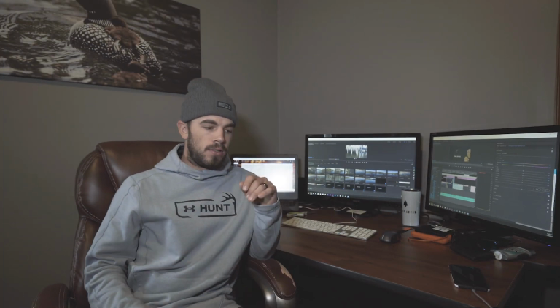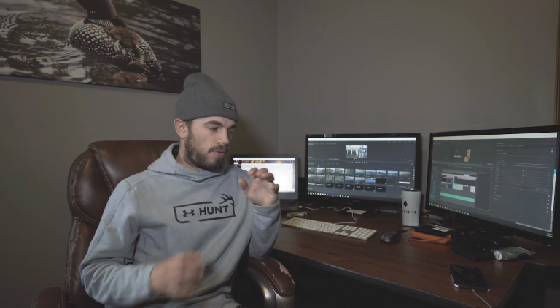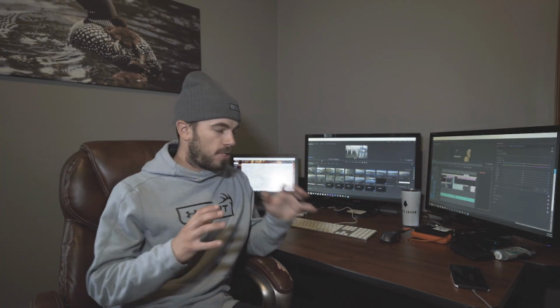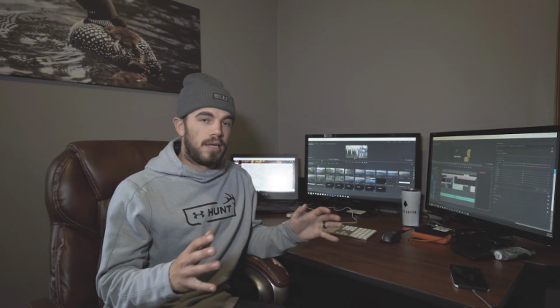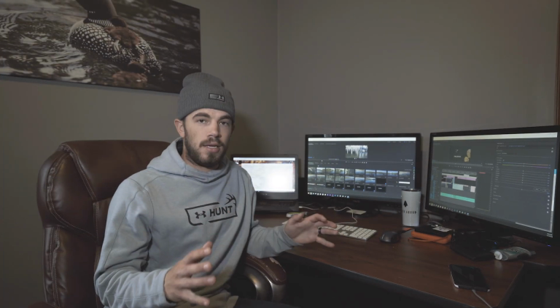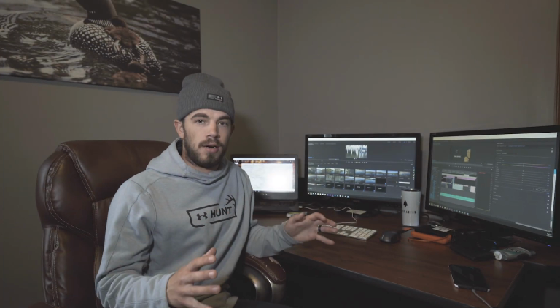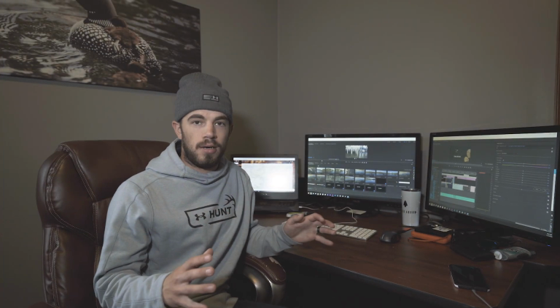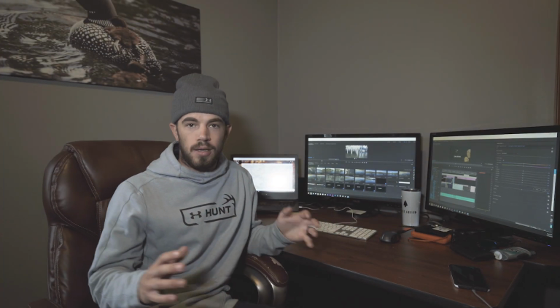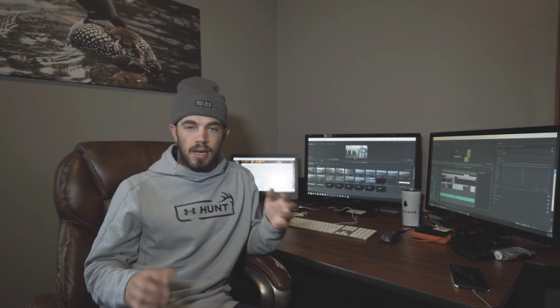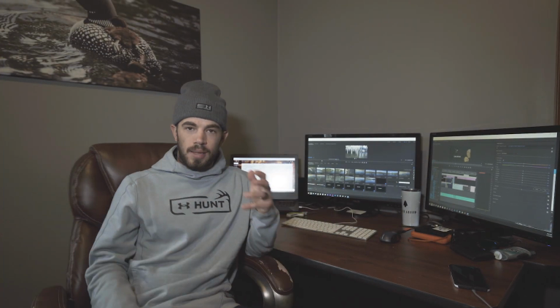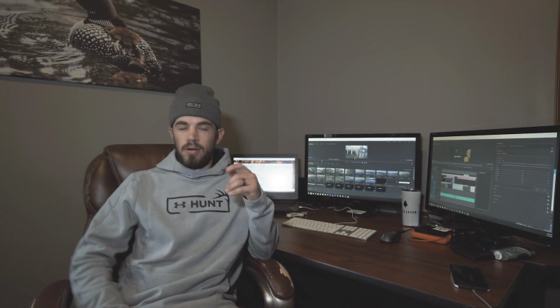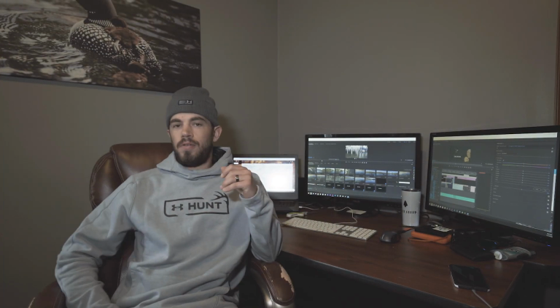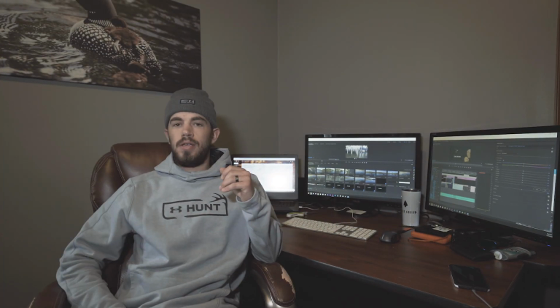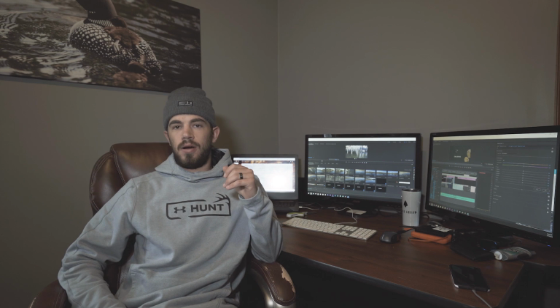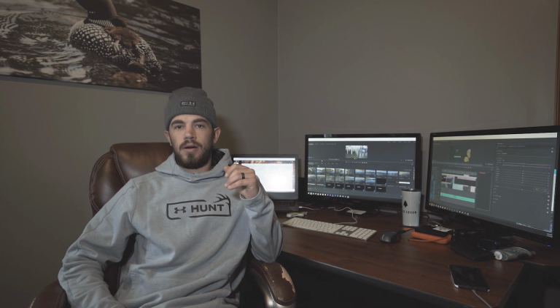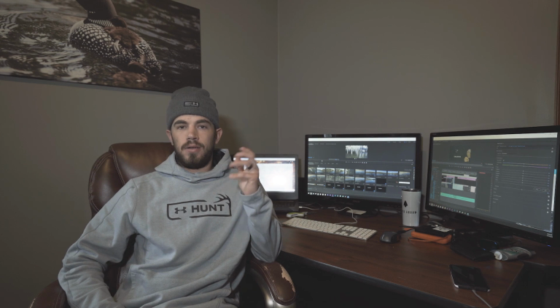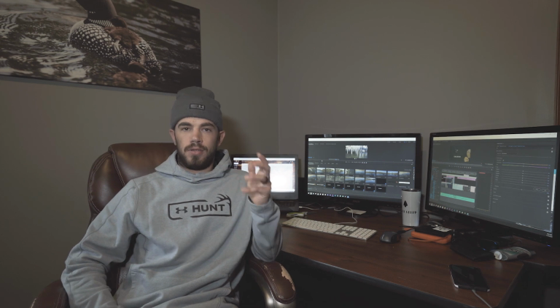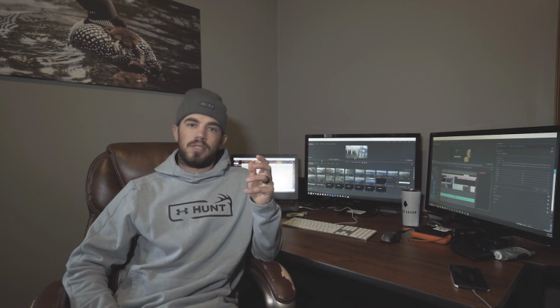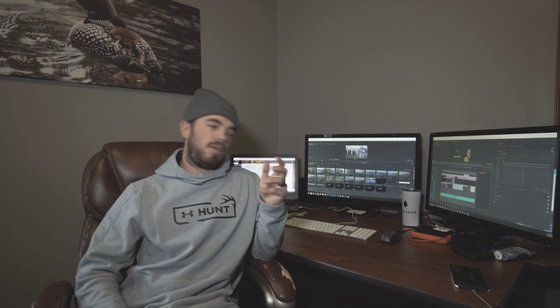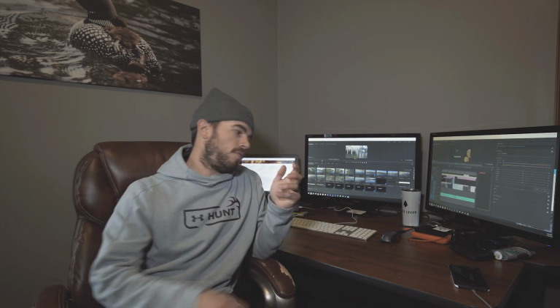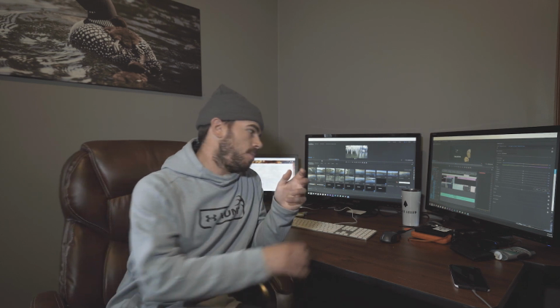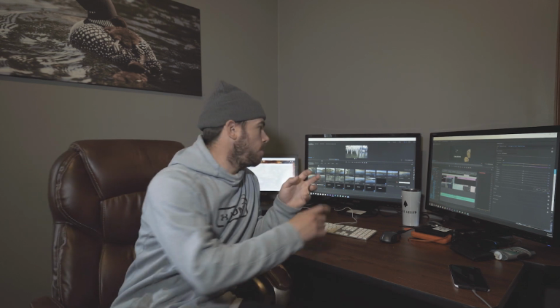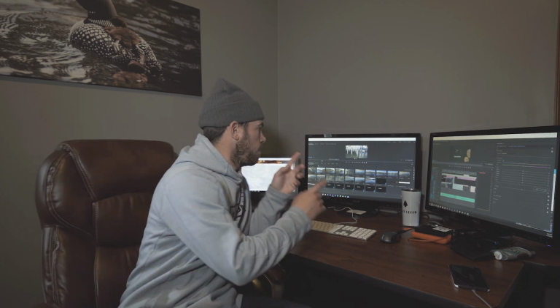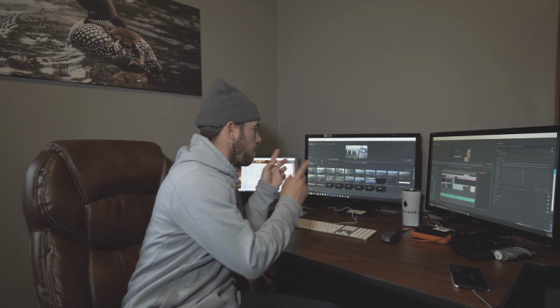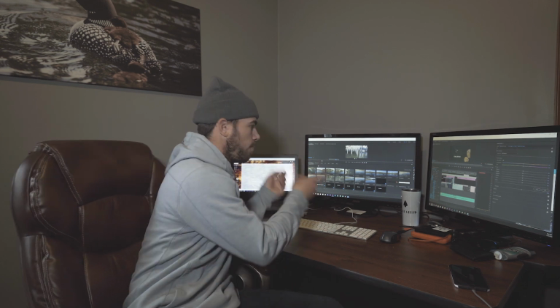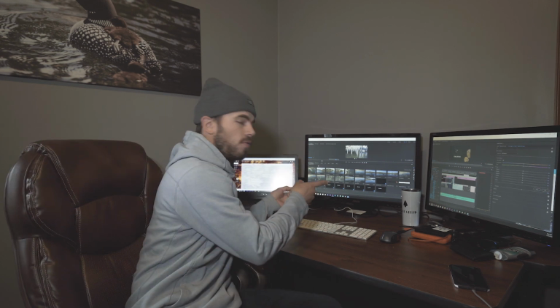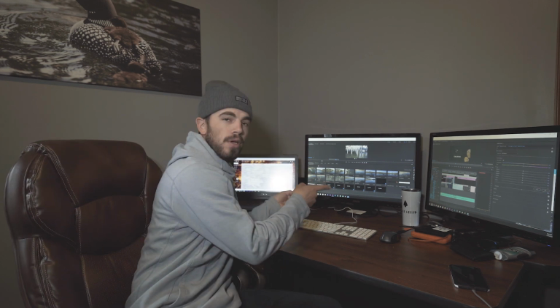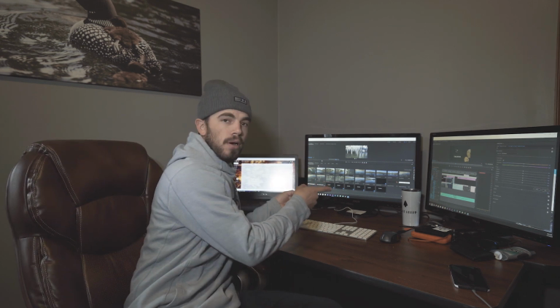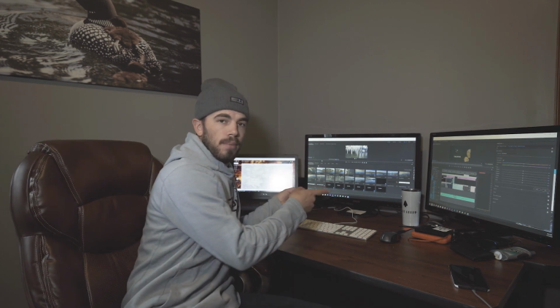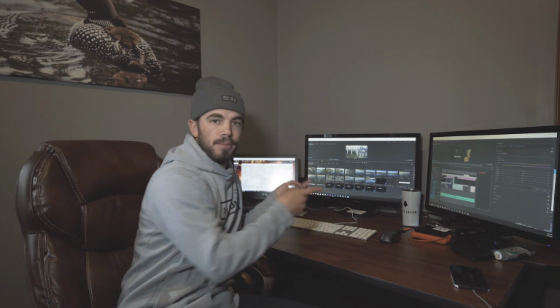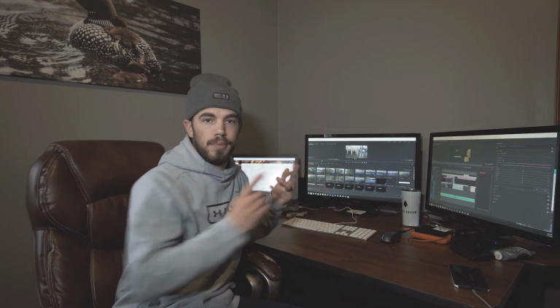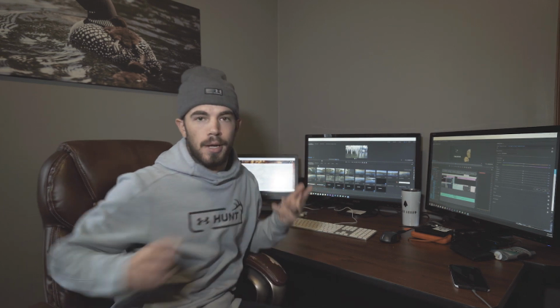So I'm talking here. I lean back over here — you're still gonna see me in frame. I put it over here, done.